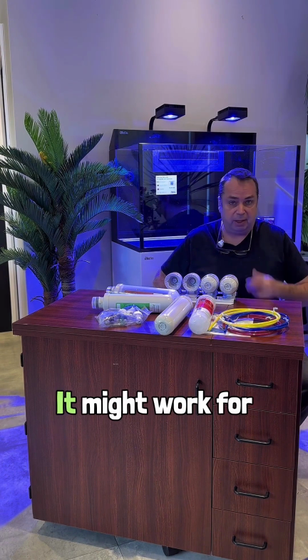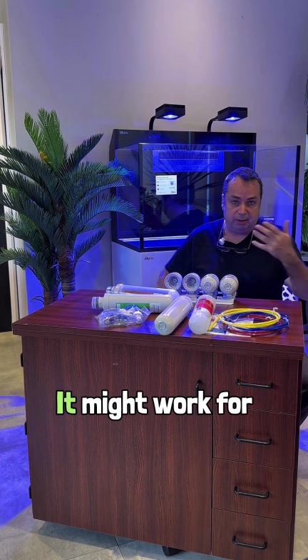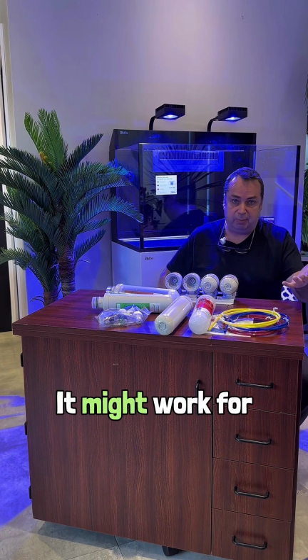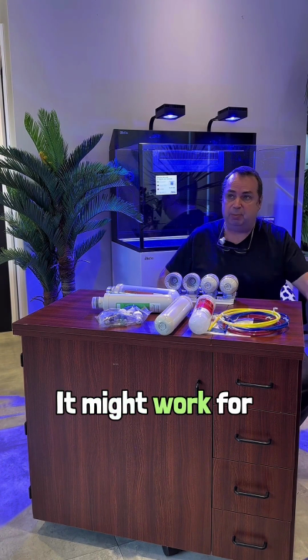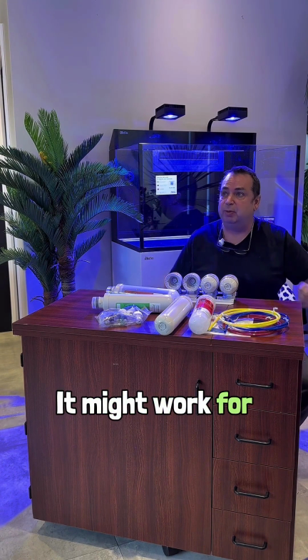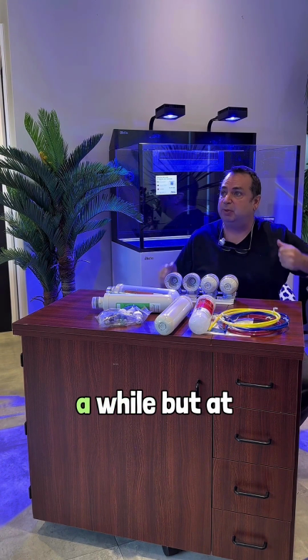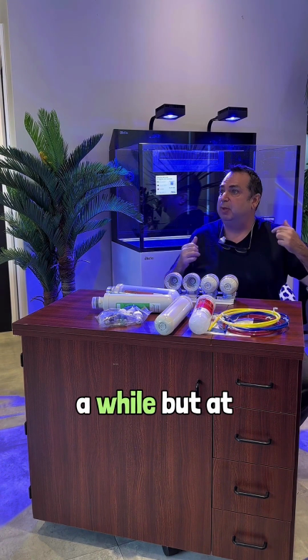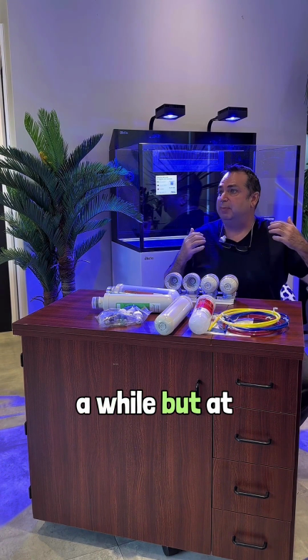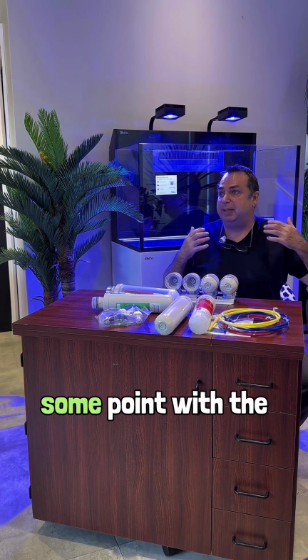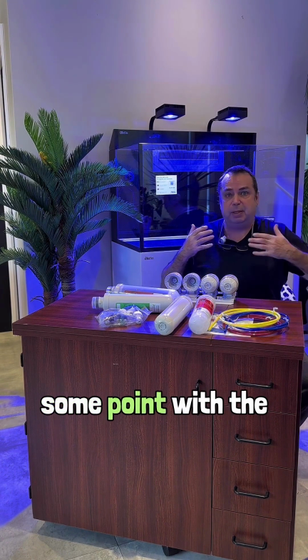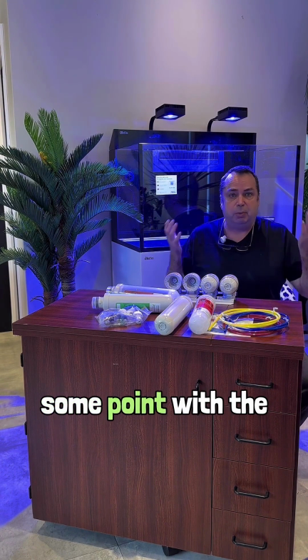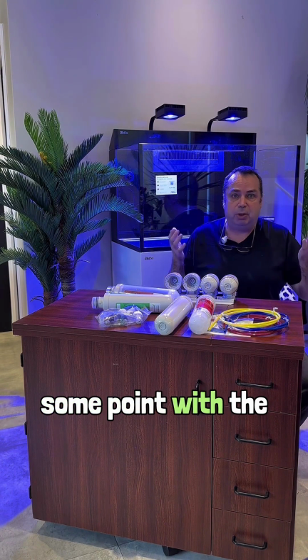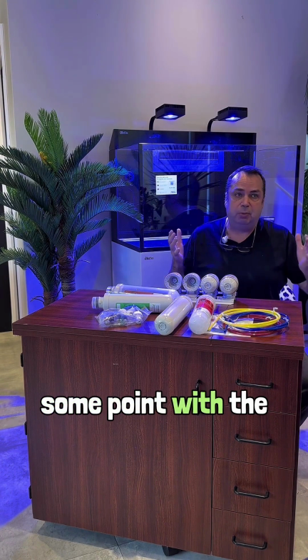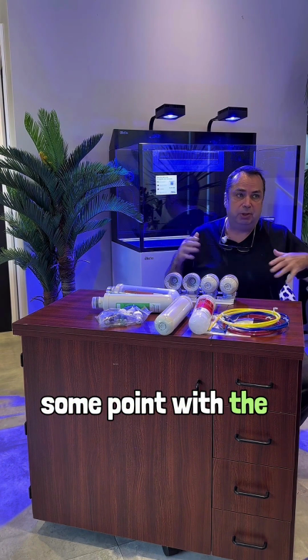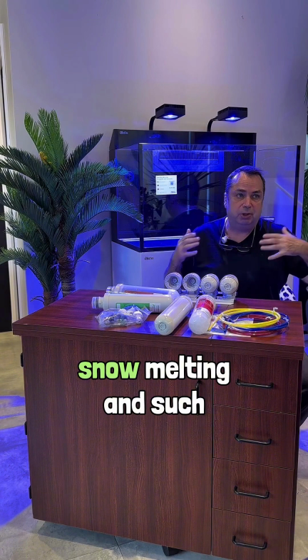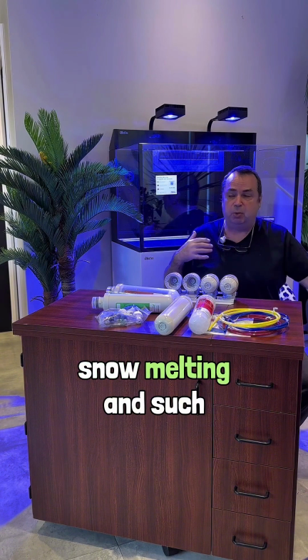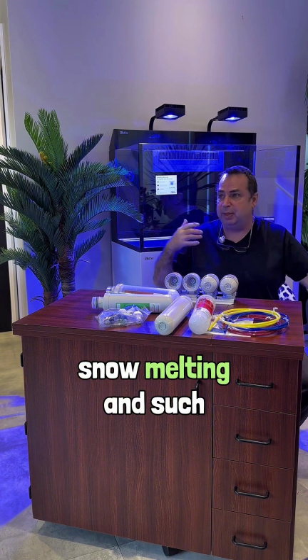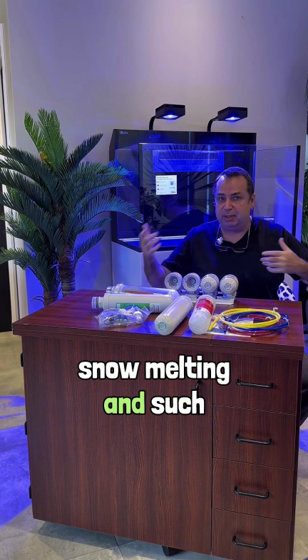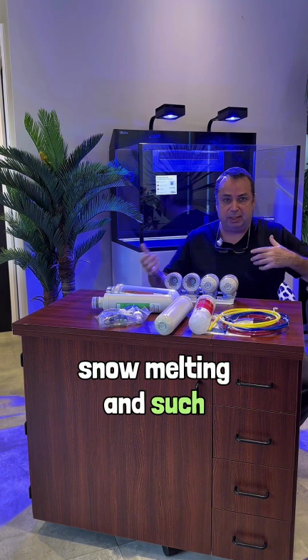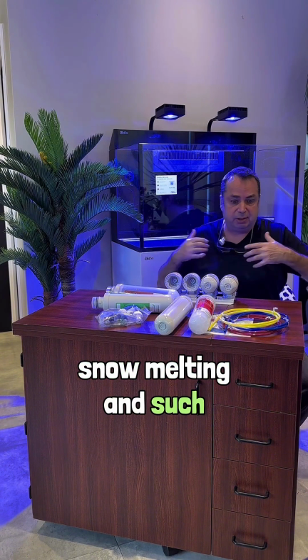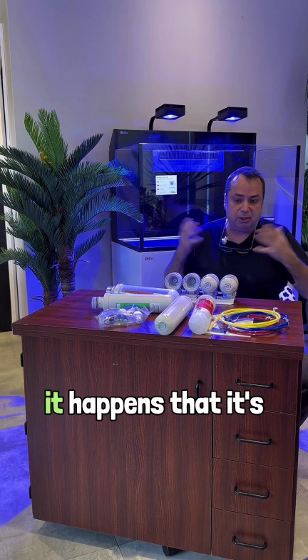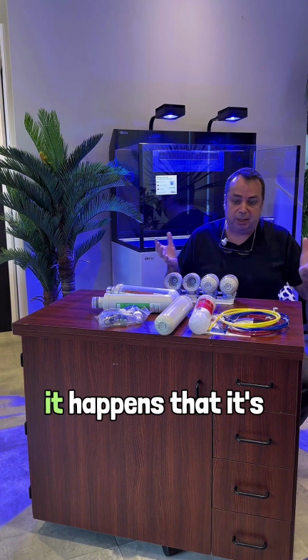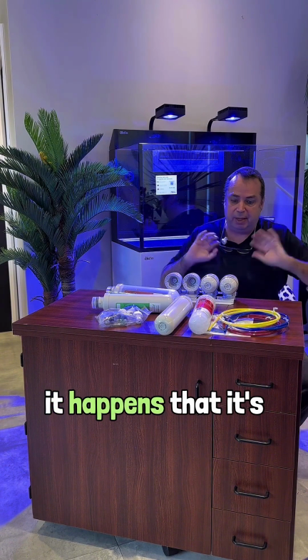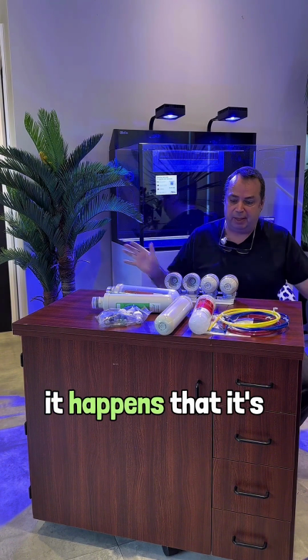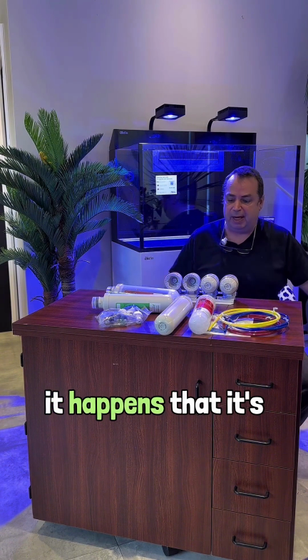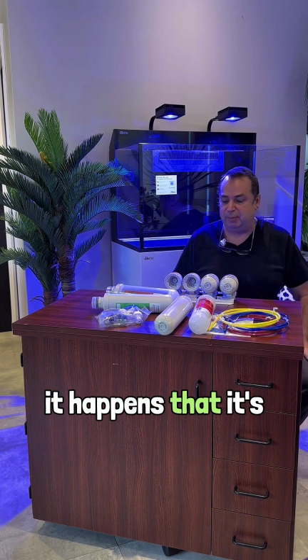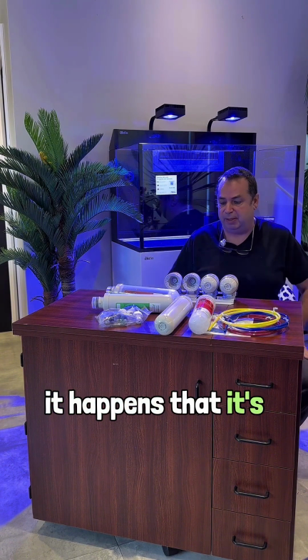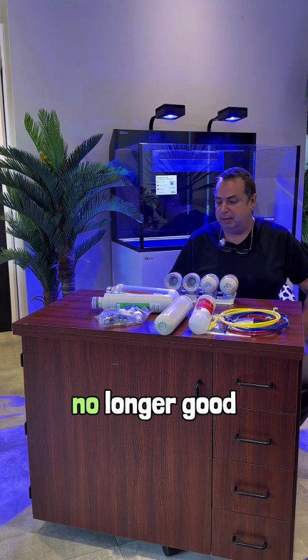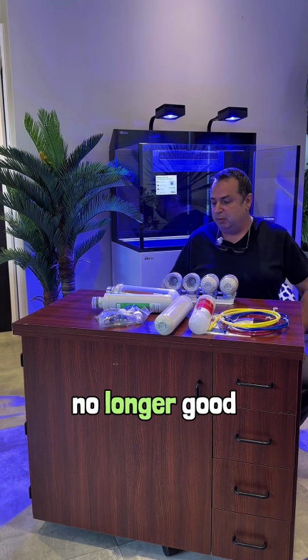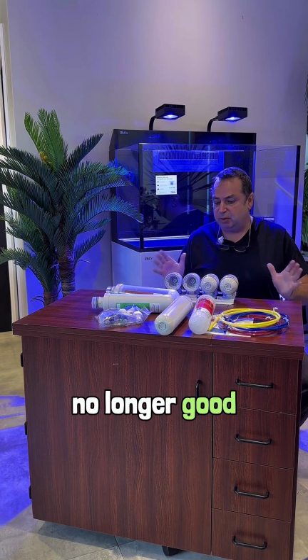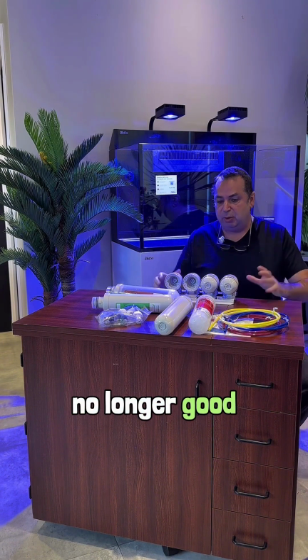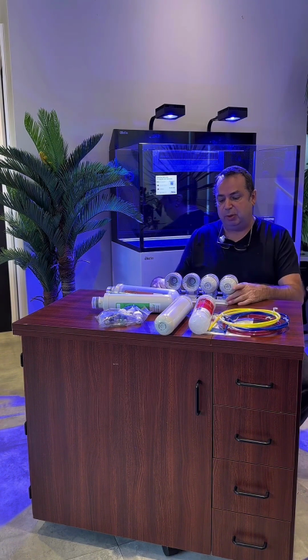It might work for a while, but at some point, with the snow melting and such, it happens that the tap water is no longer good.